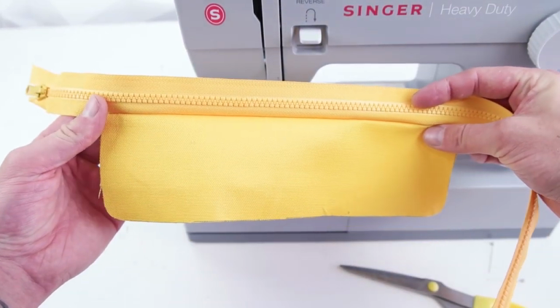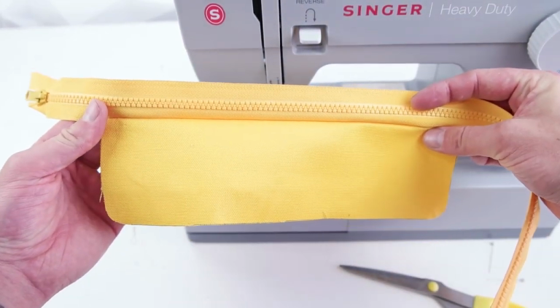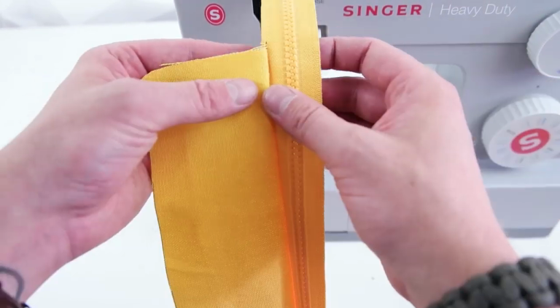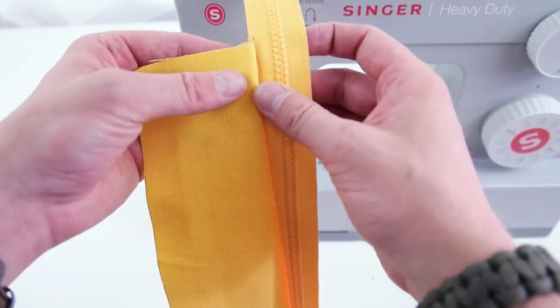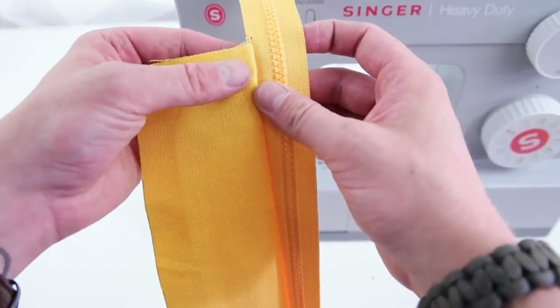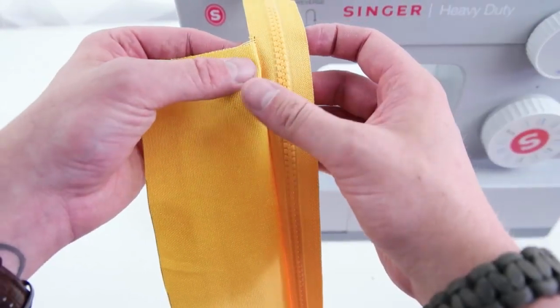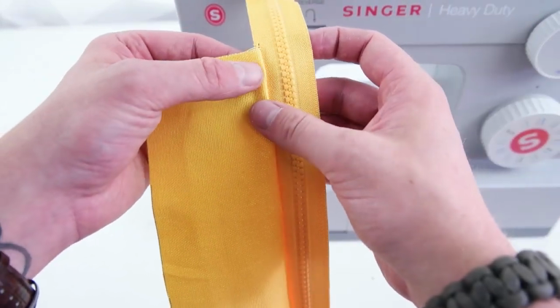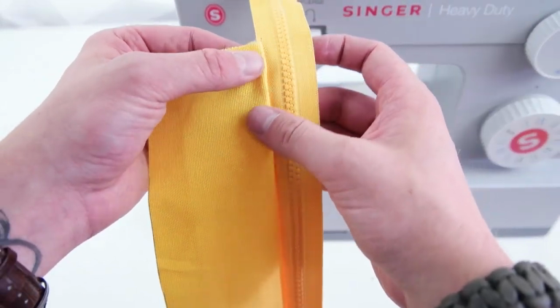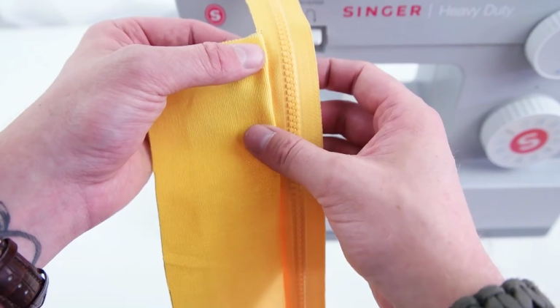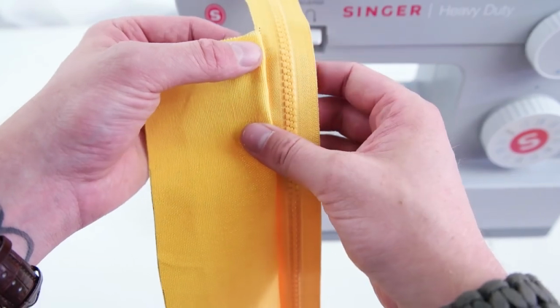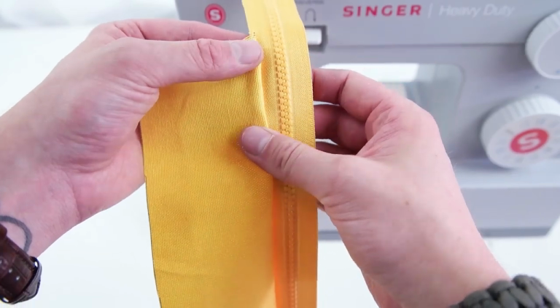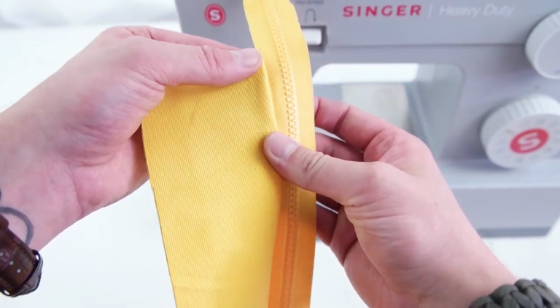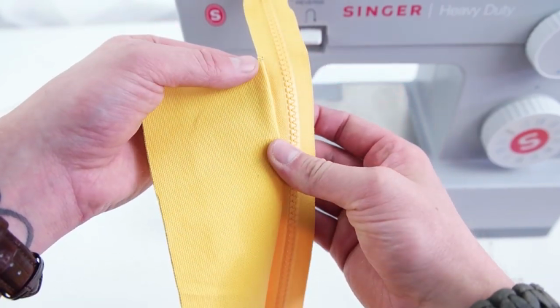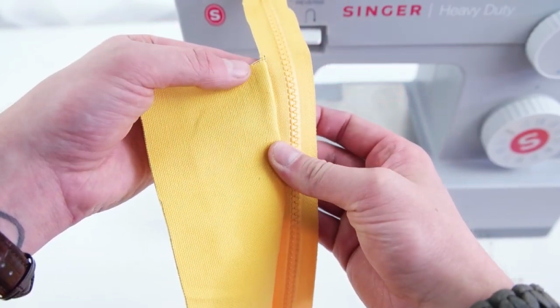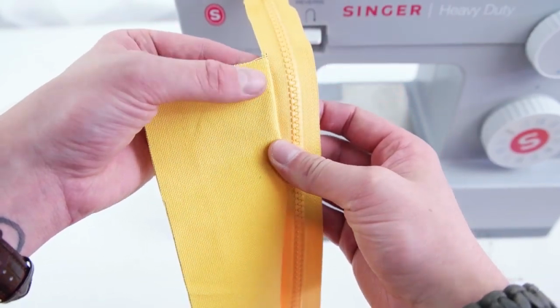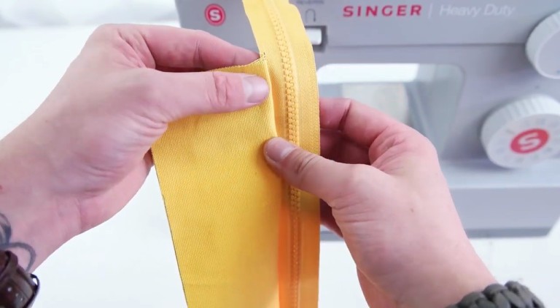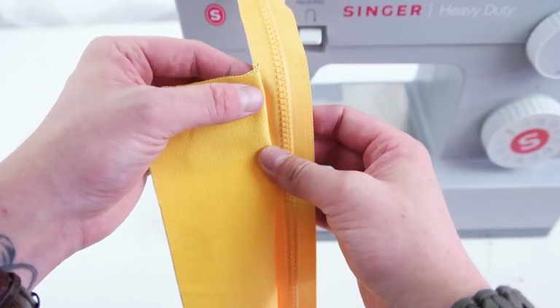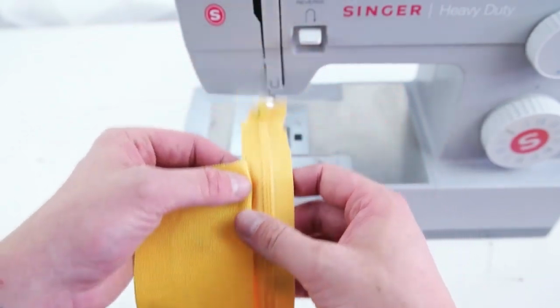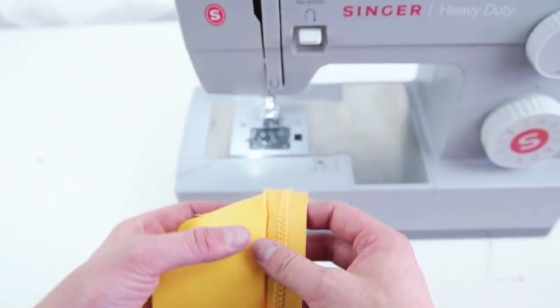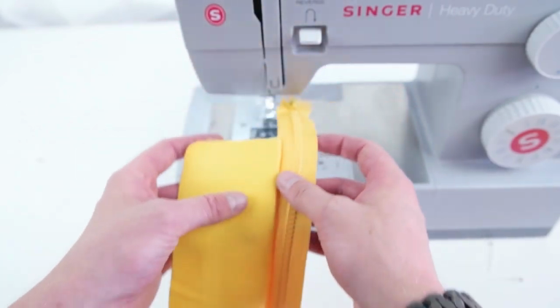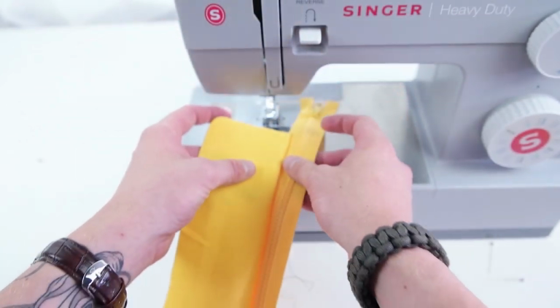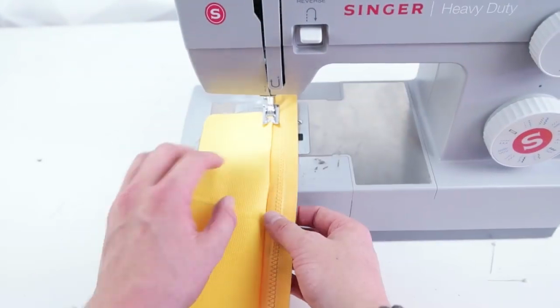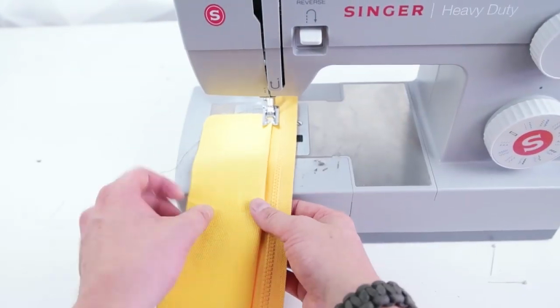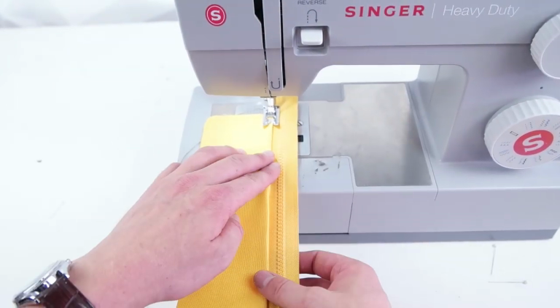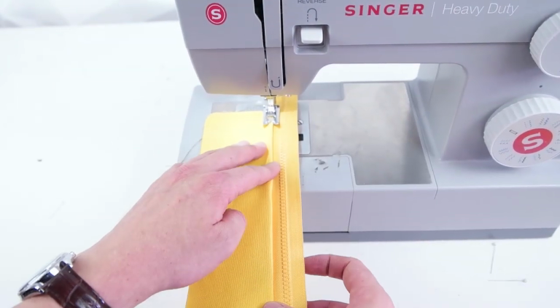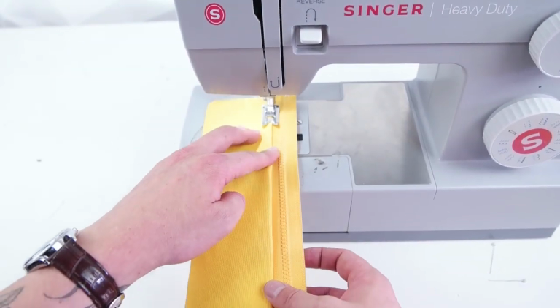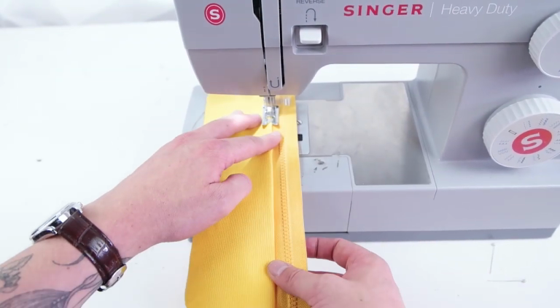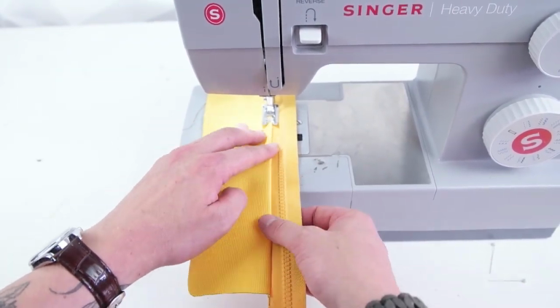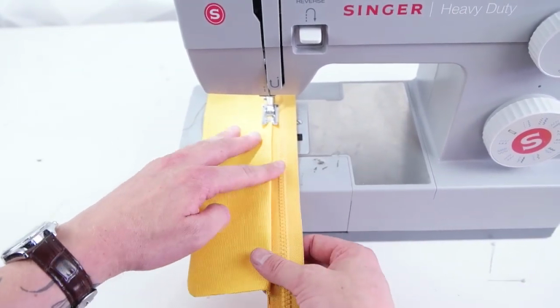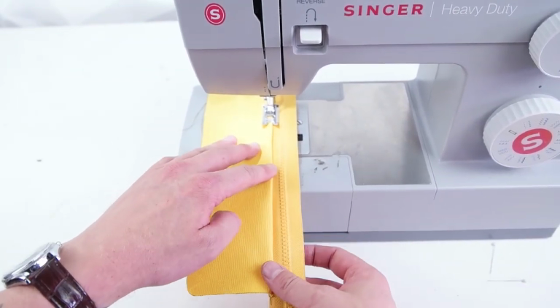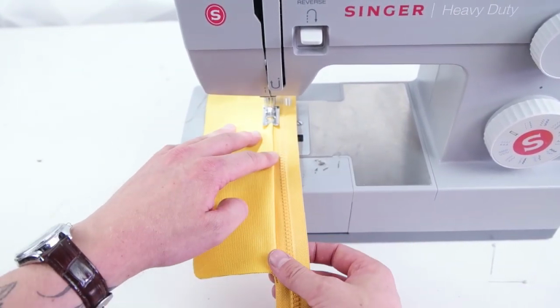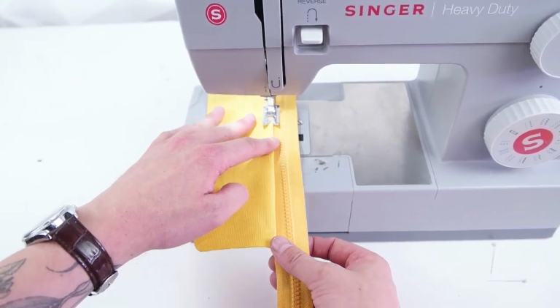Now we're going to add a top stitch, so go ahead and fold that seam towards the inside and stitch right on top.